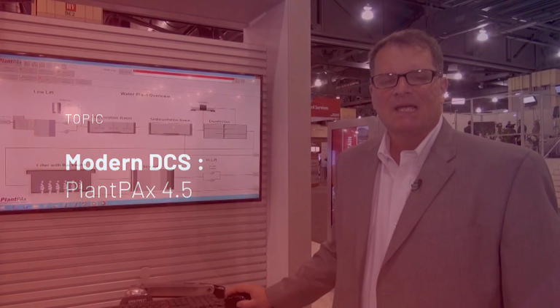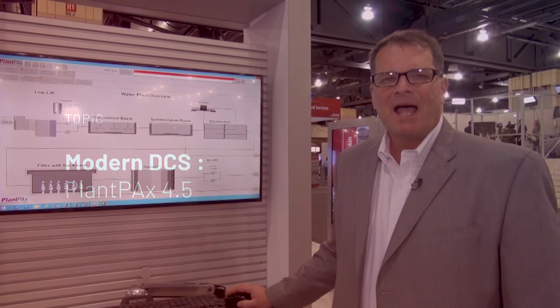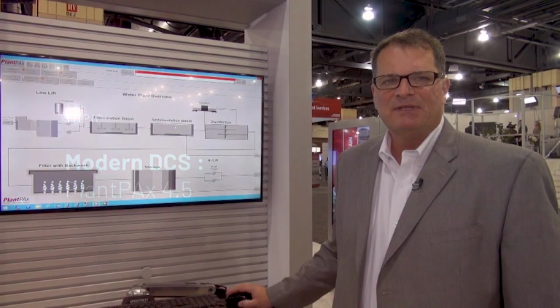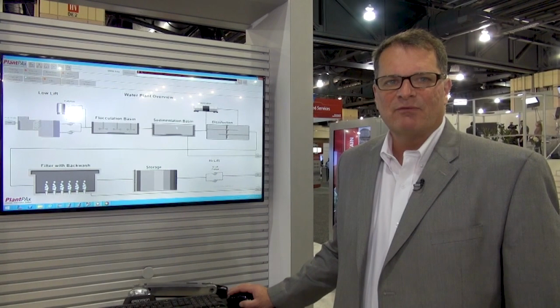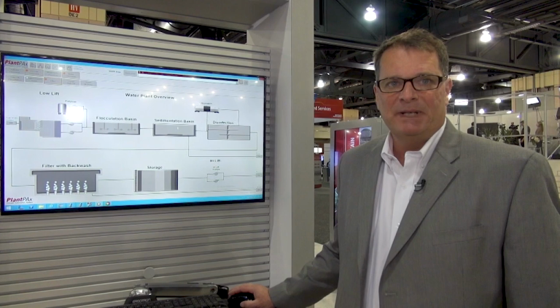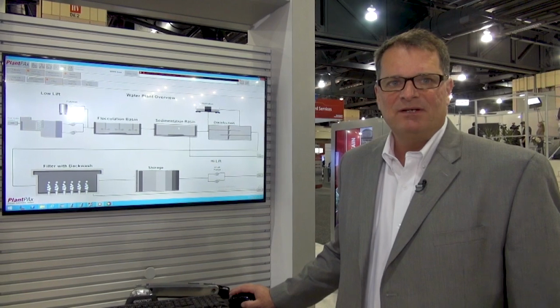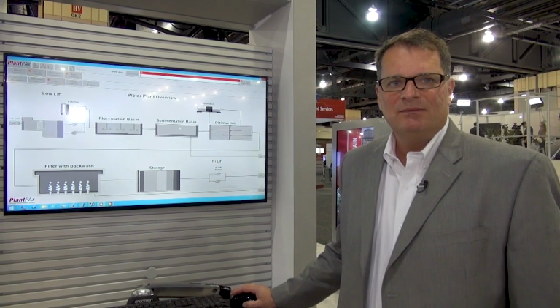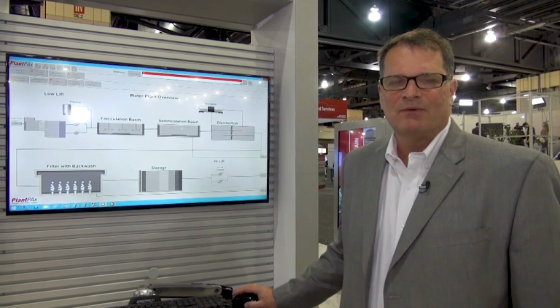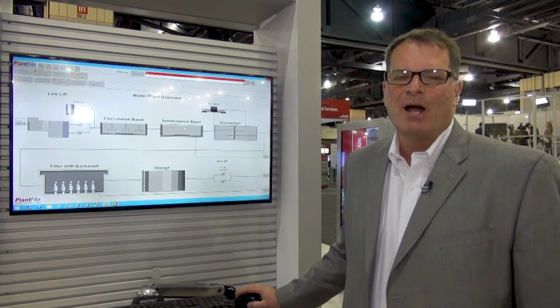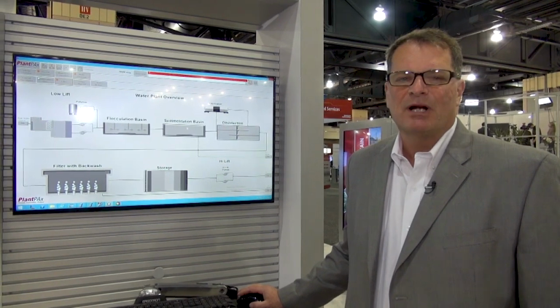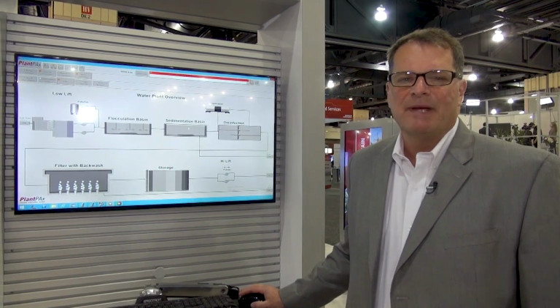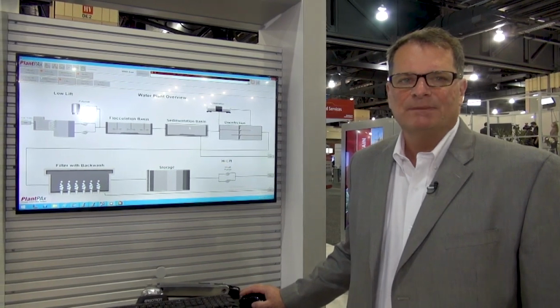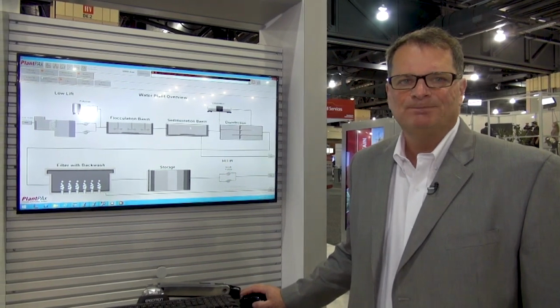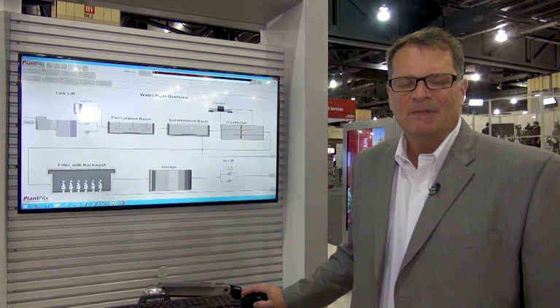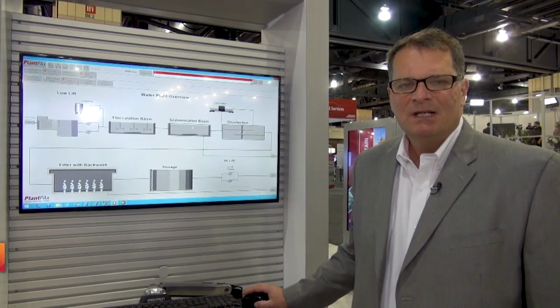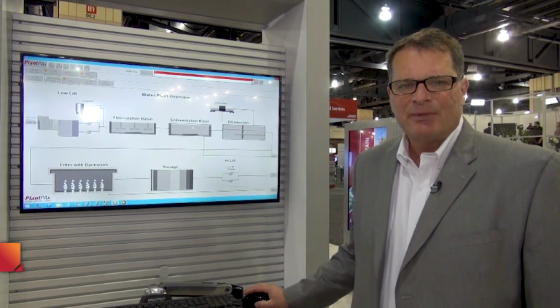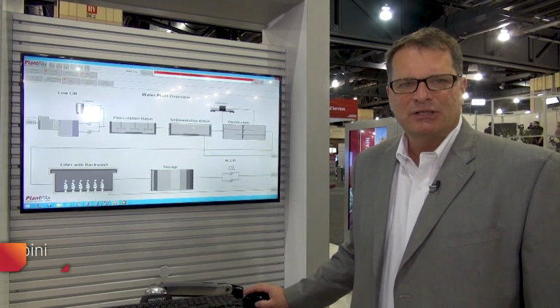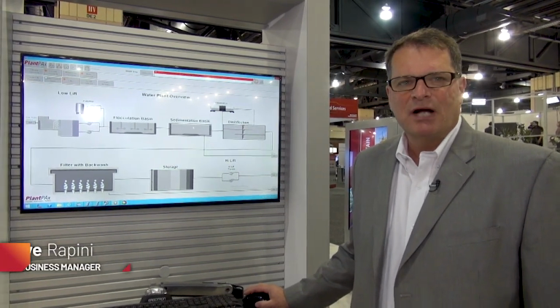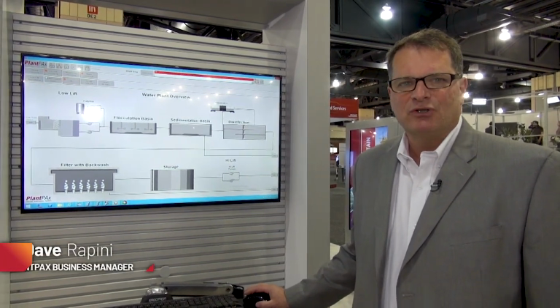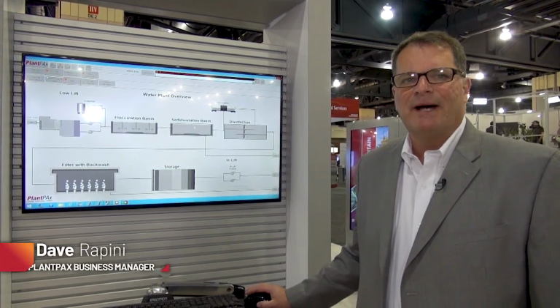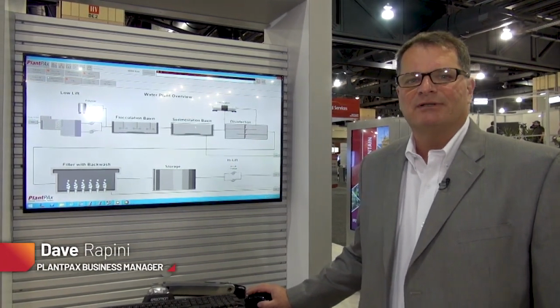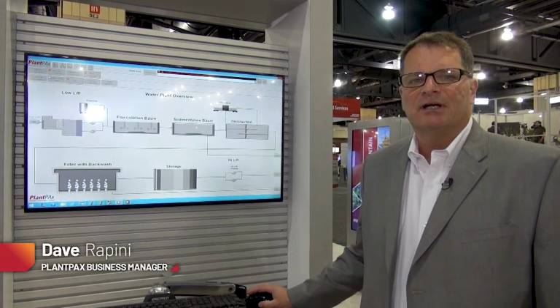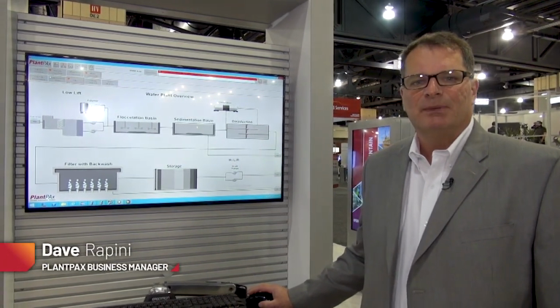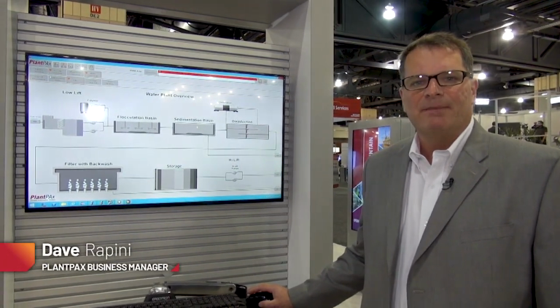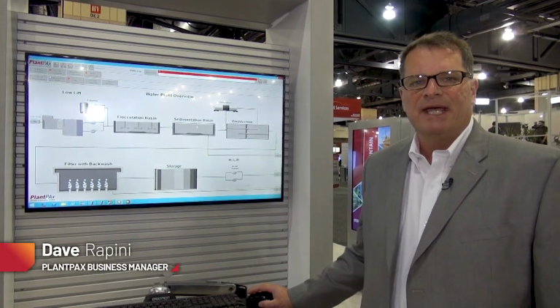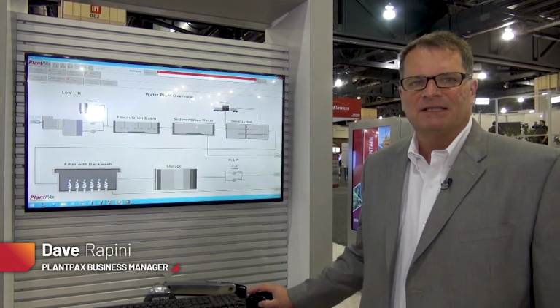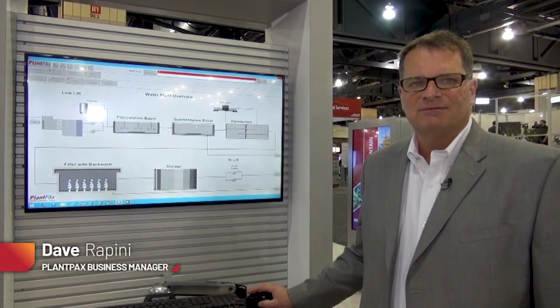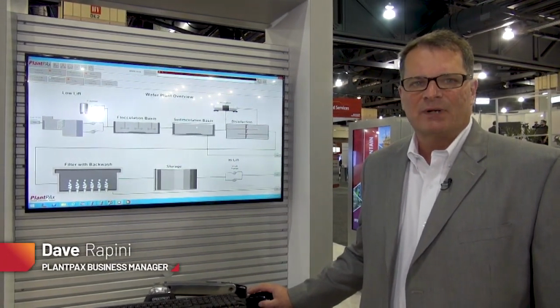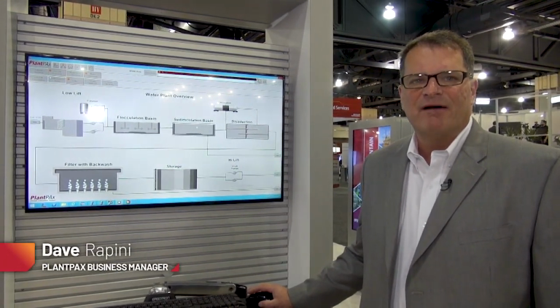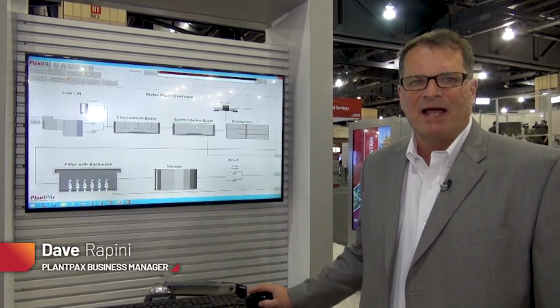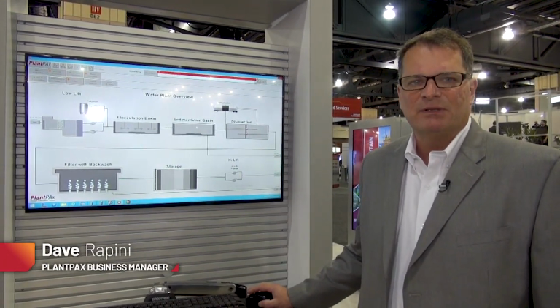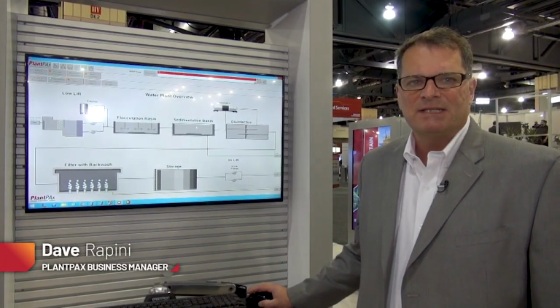I'm Dave Rippini for Marquo Automation, here to talk to you about the PlantPX 4.5 release.